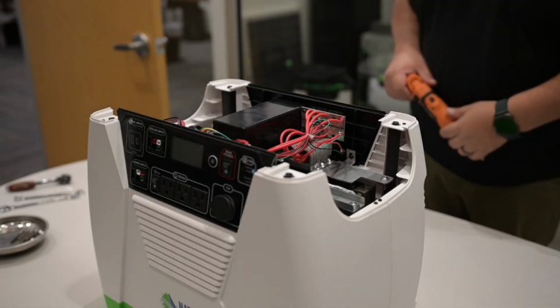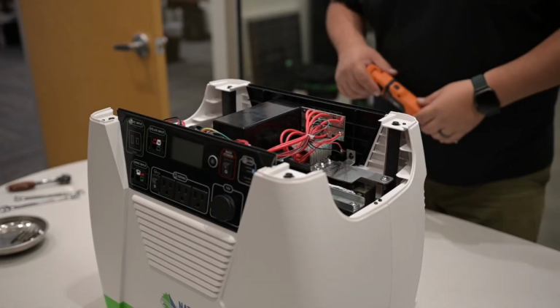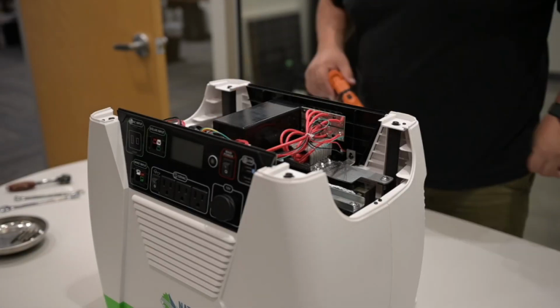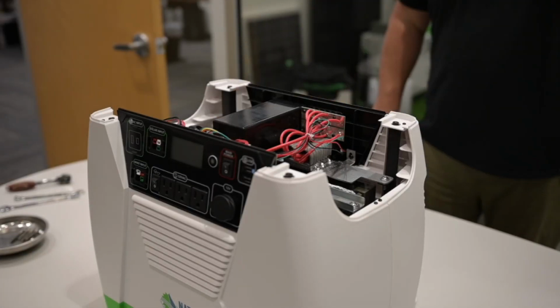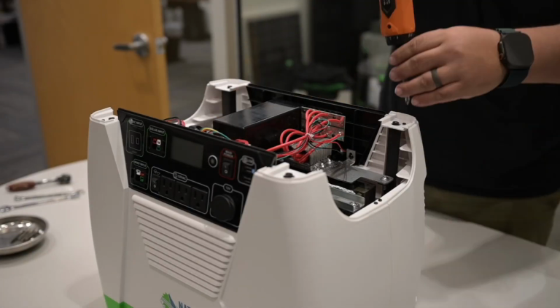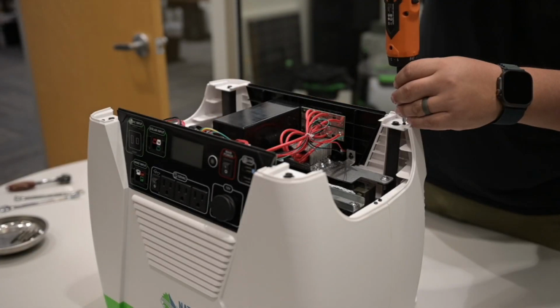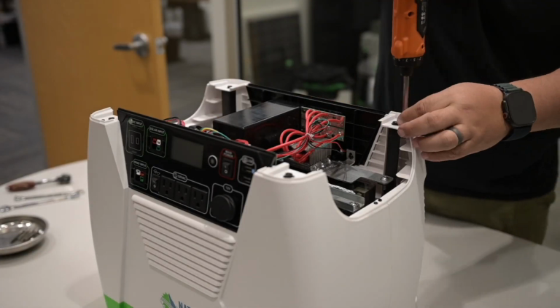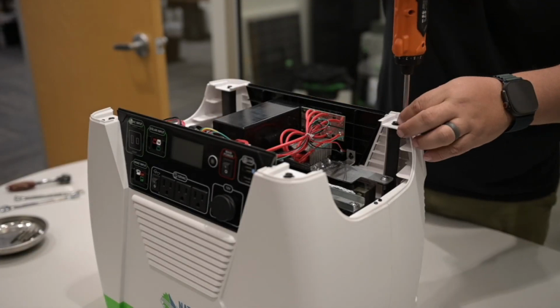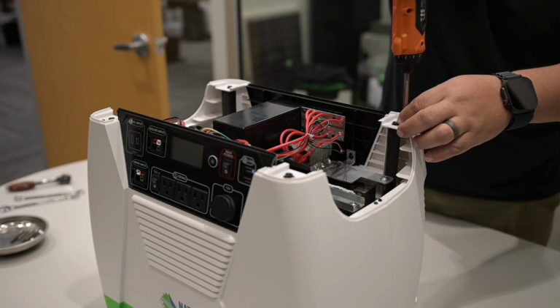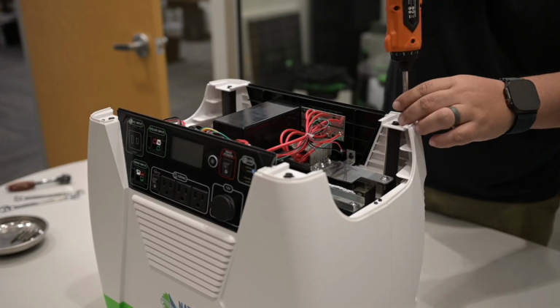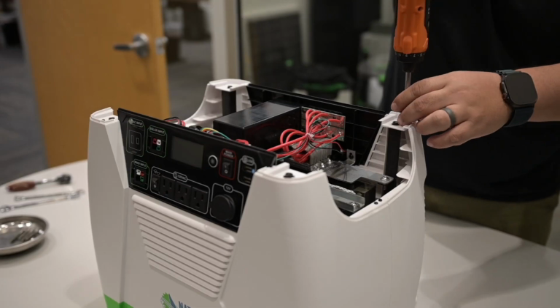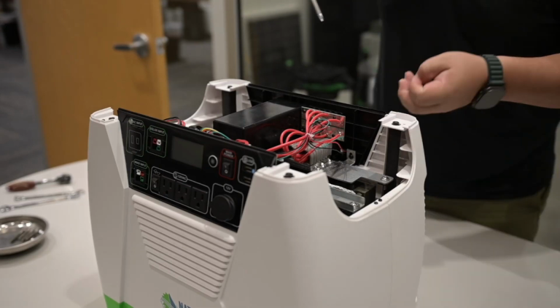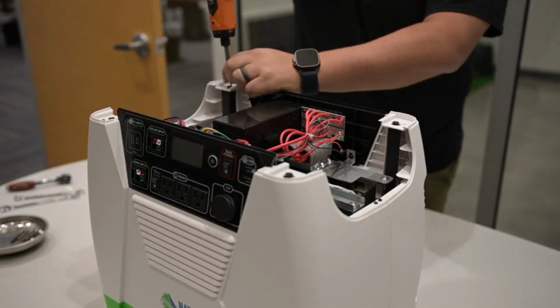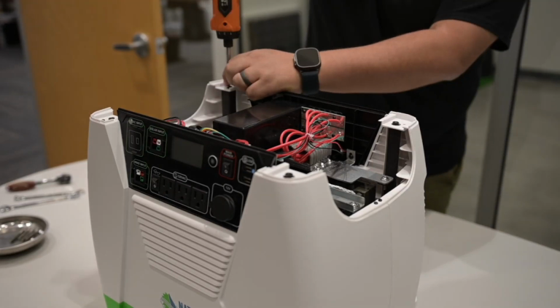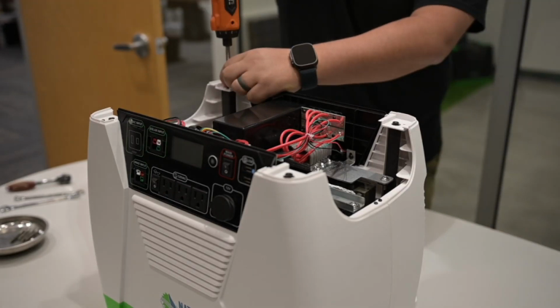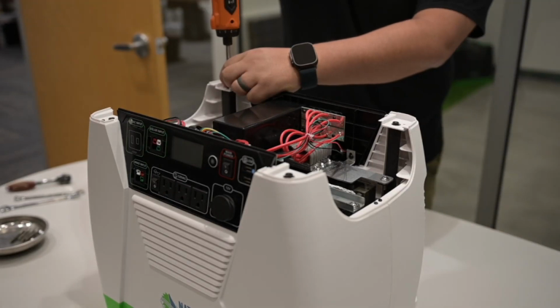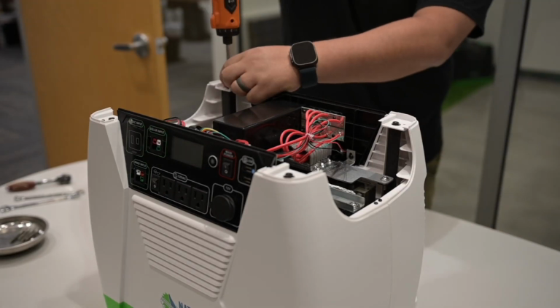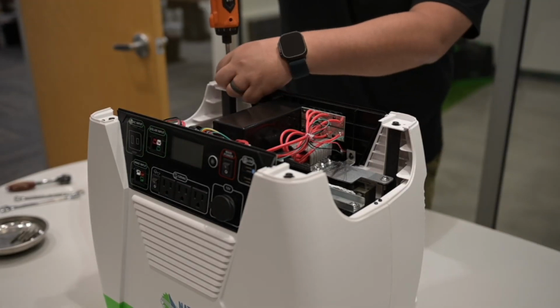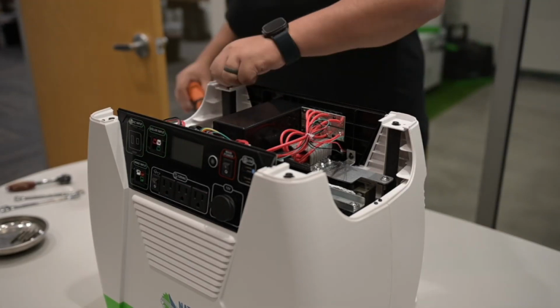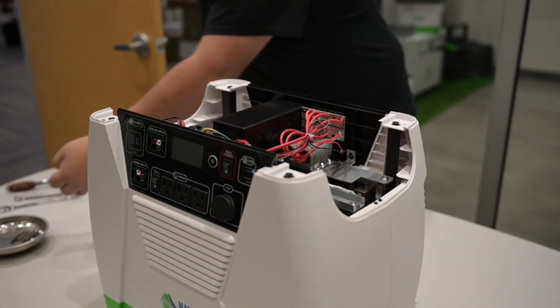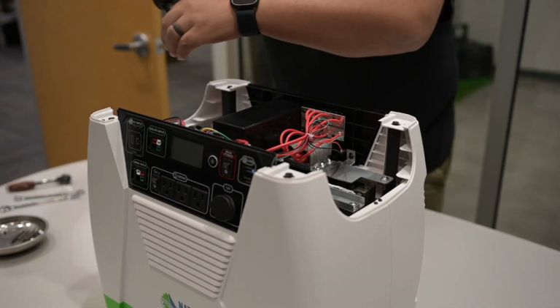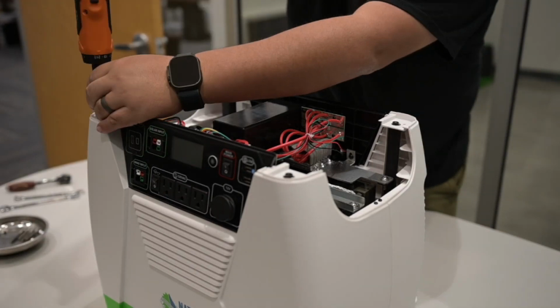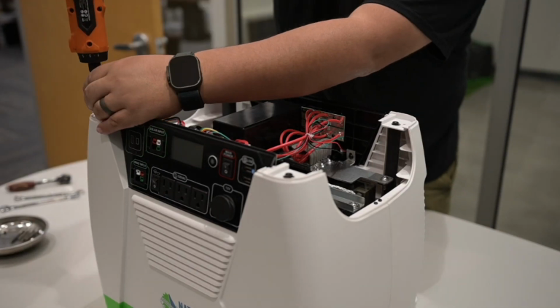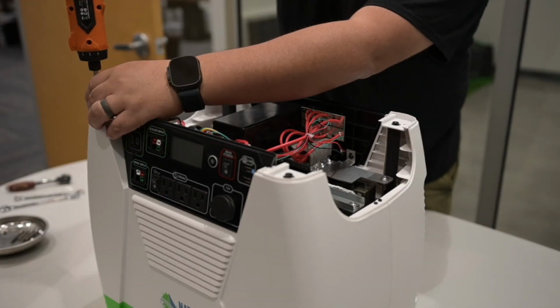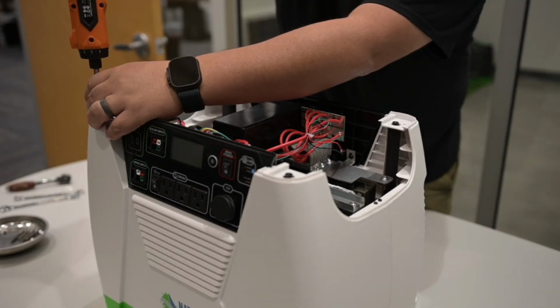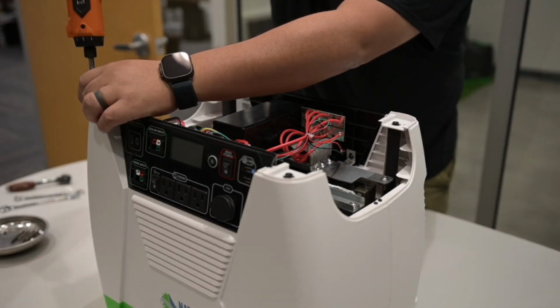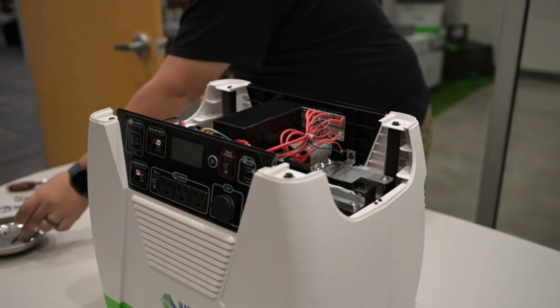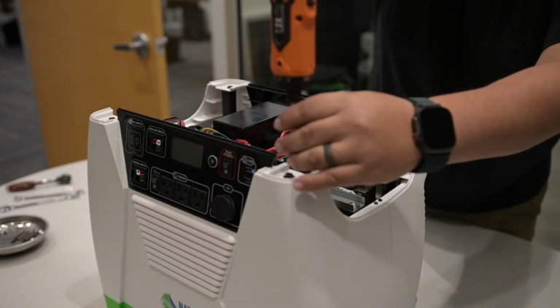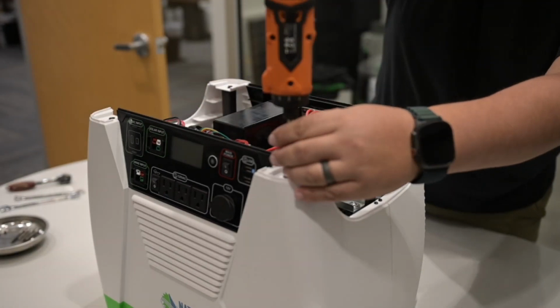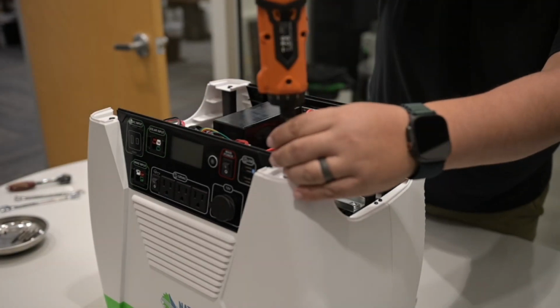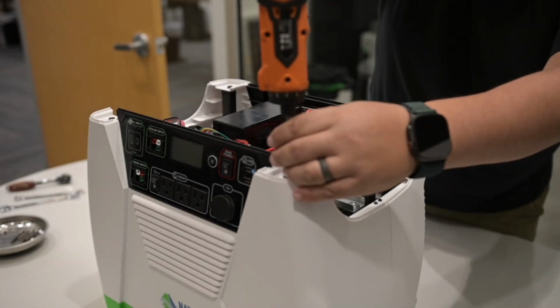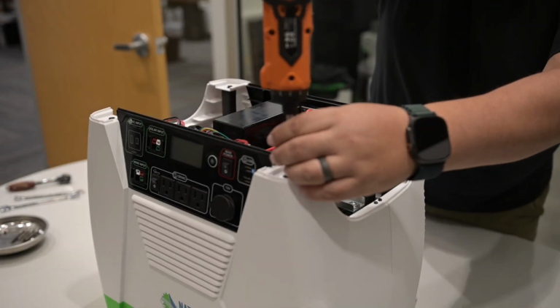Using the Phillips-head screwdriver, remove the 4 screws that secure the generator body to the chassis.